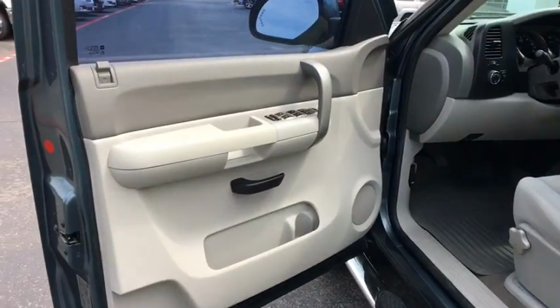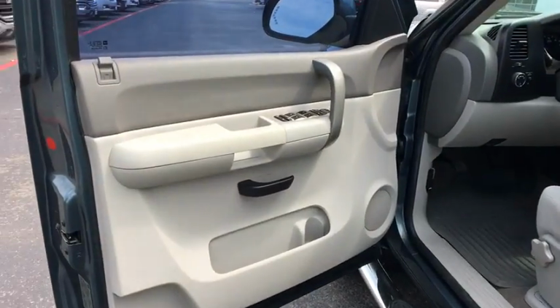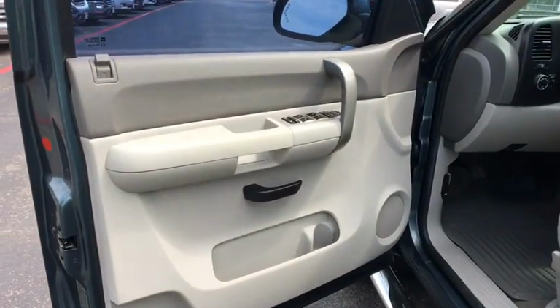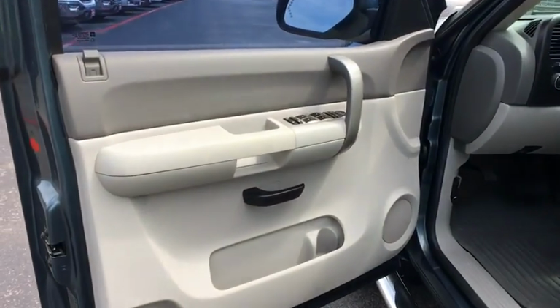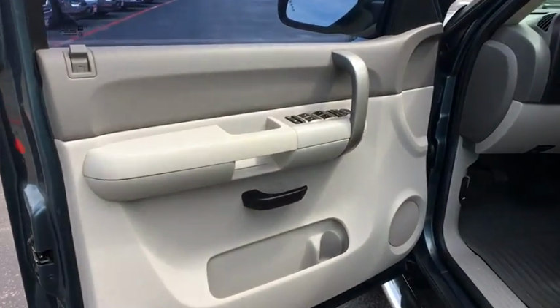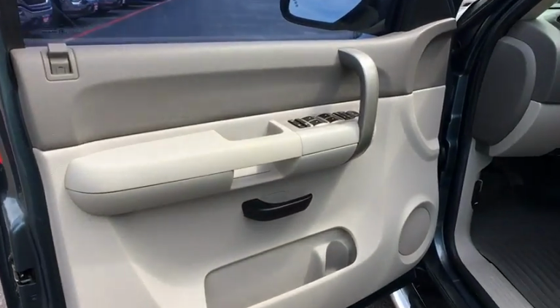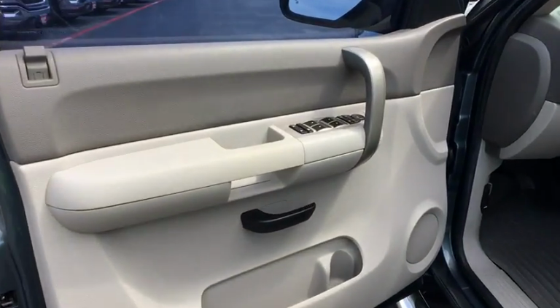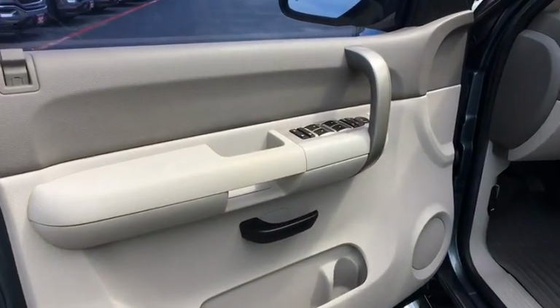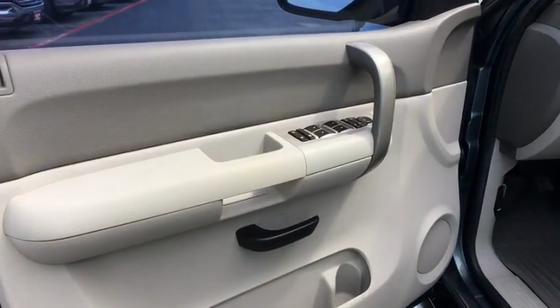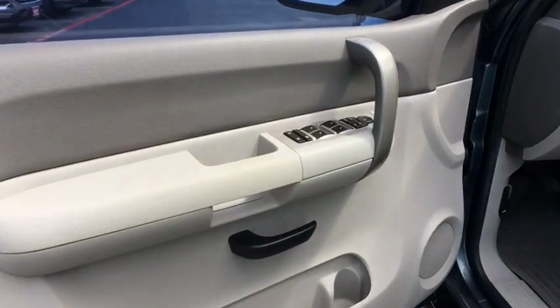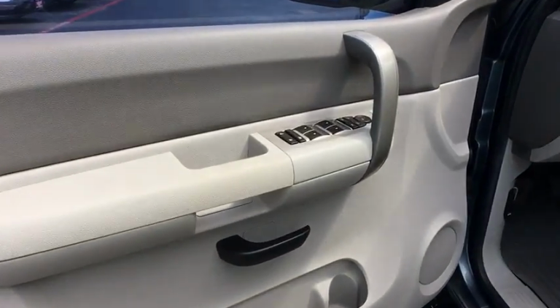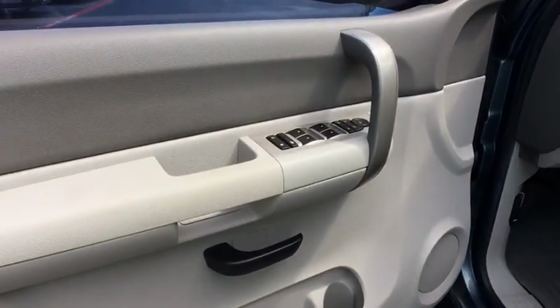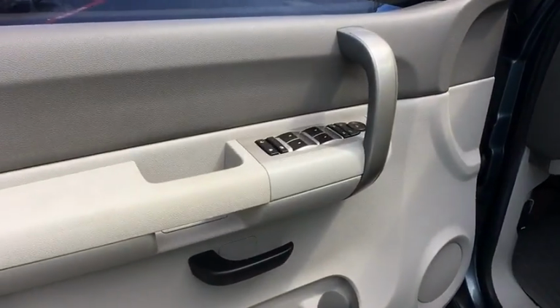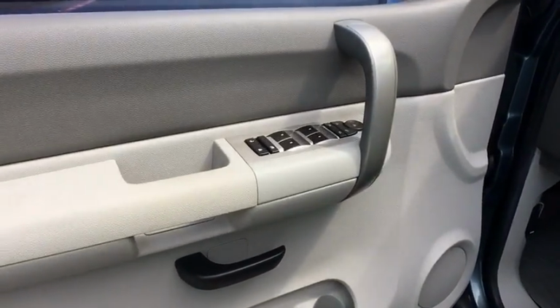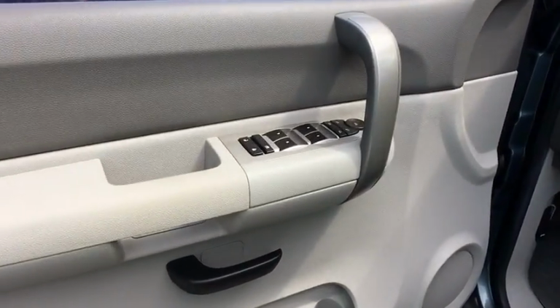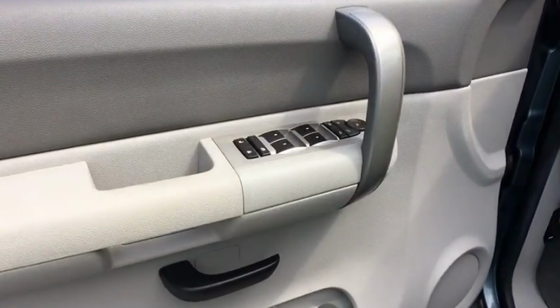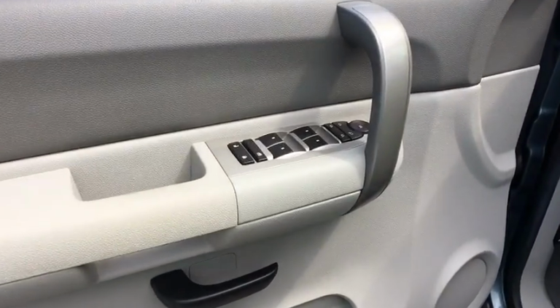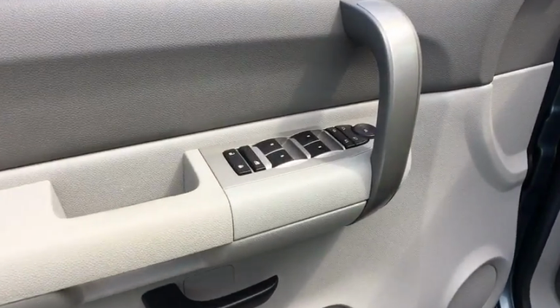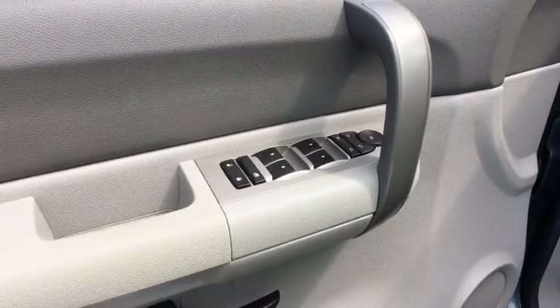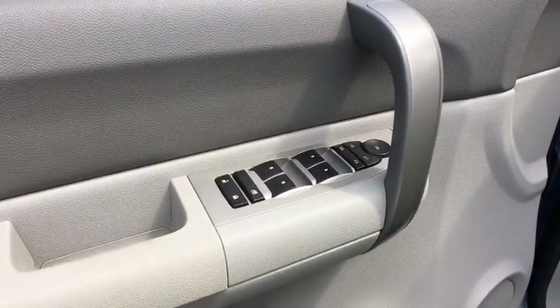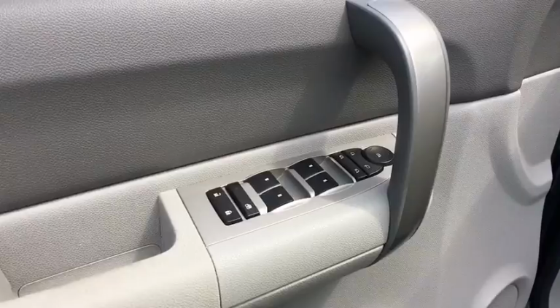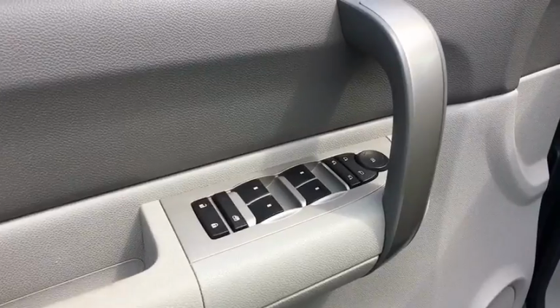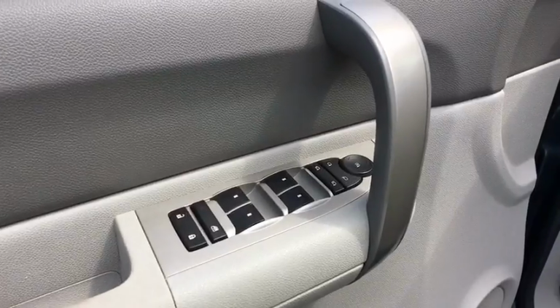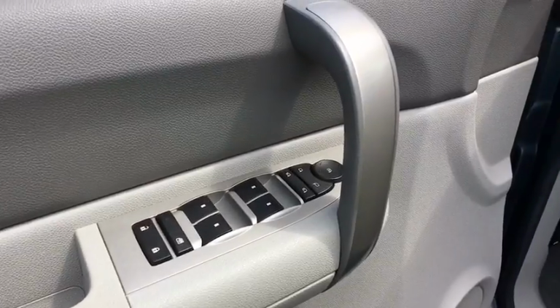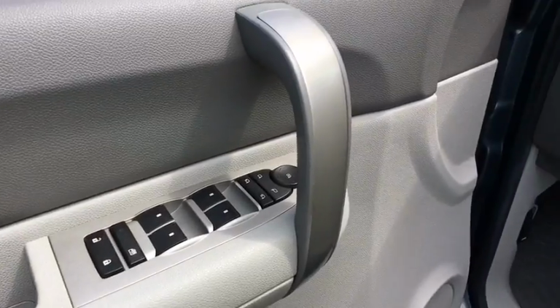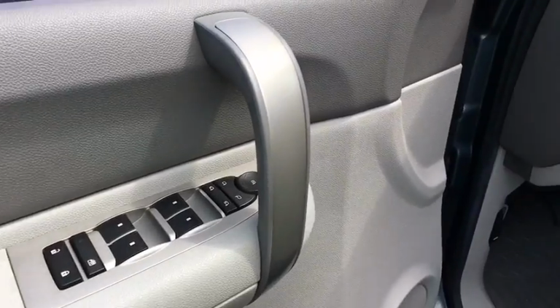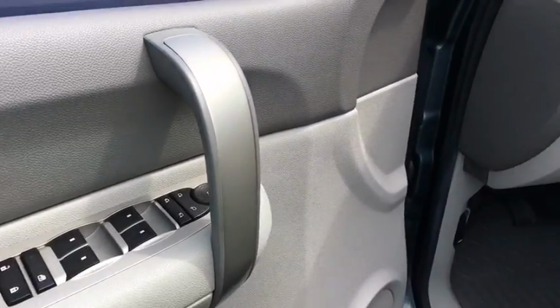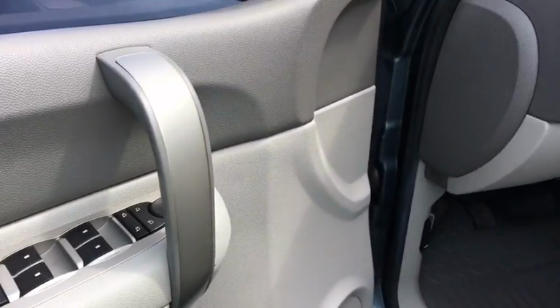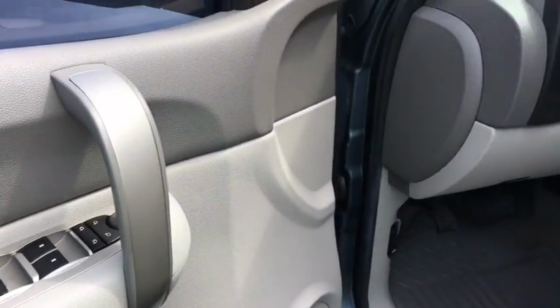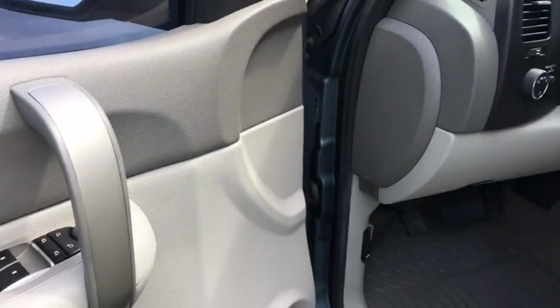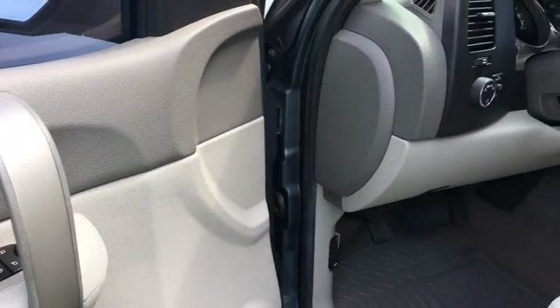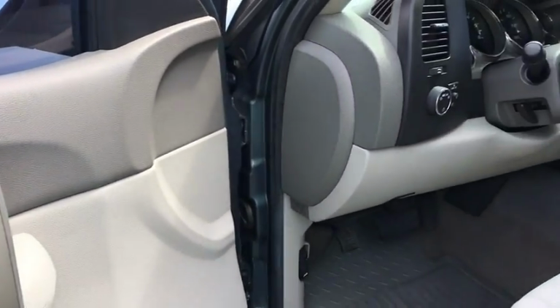Compass, security system, remote keyless entry, overhead console, panic alarm, tachometer.